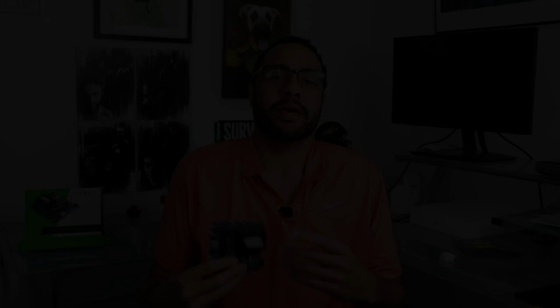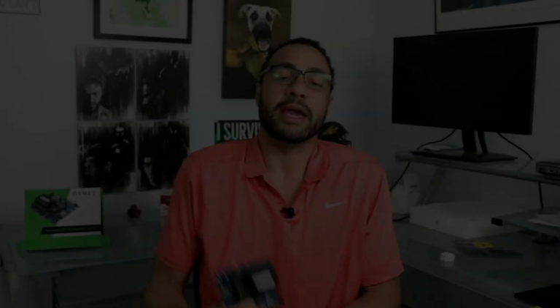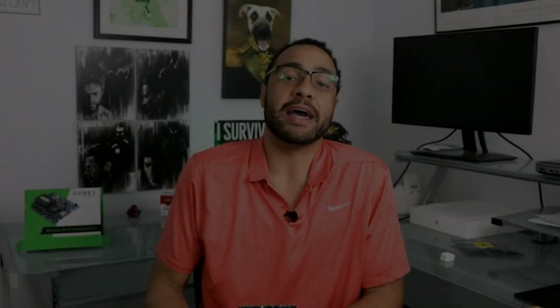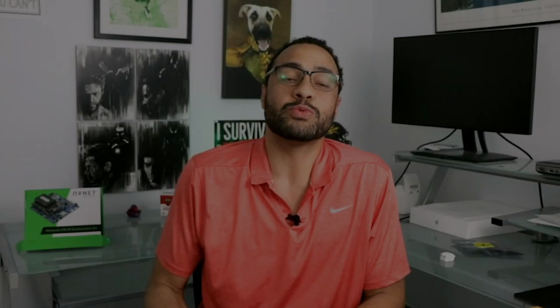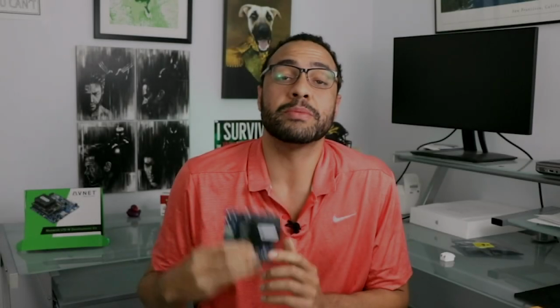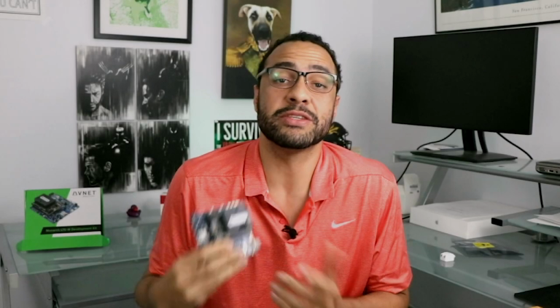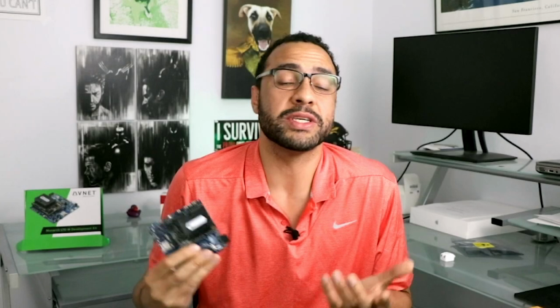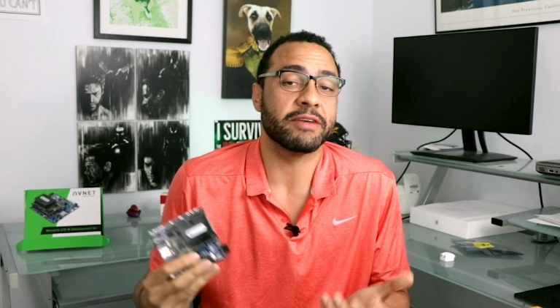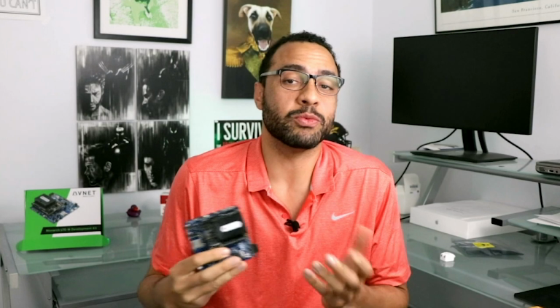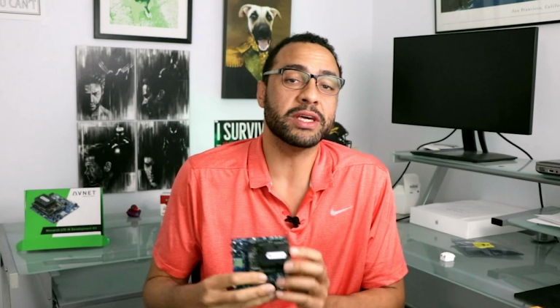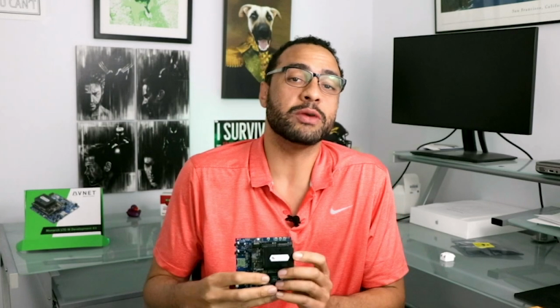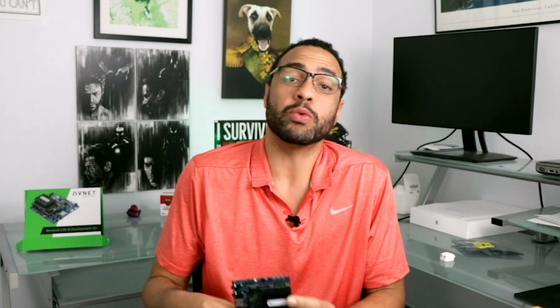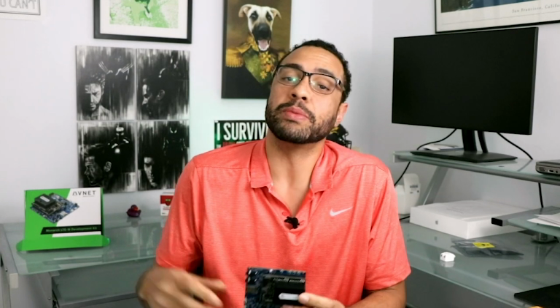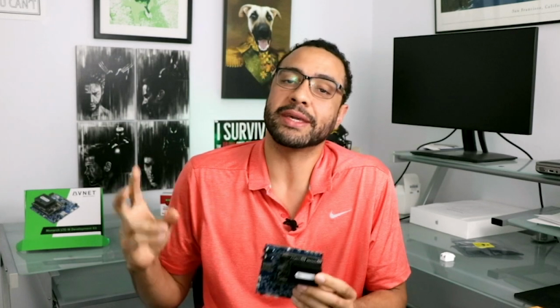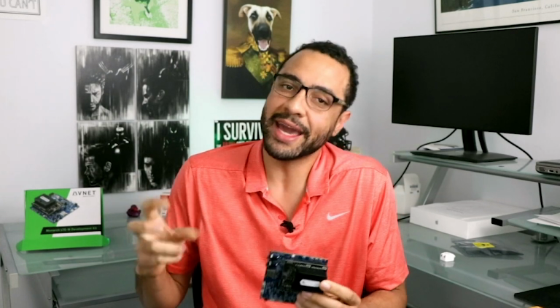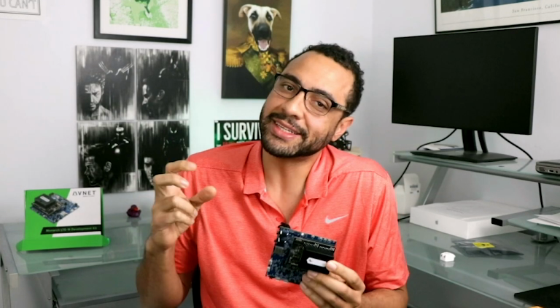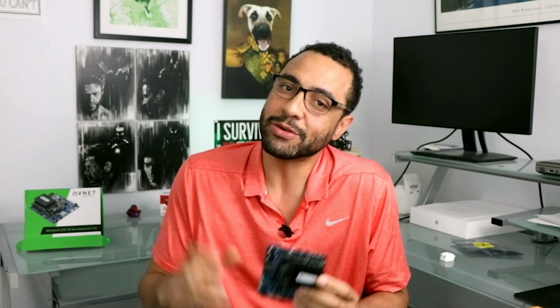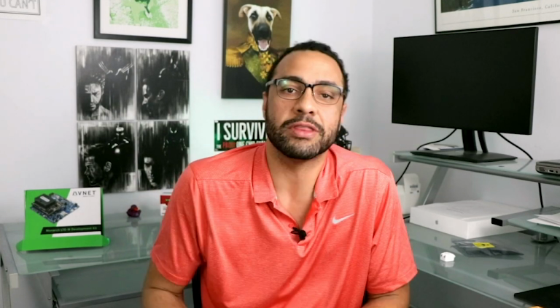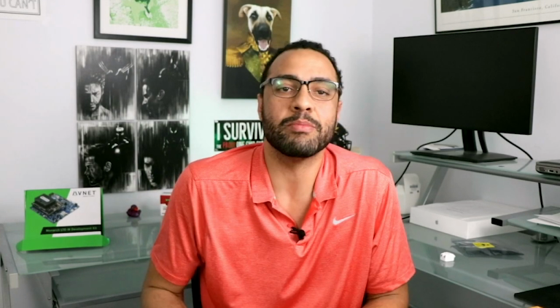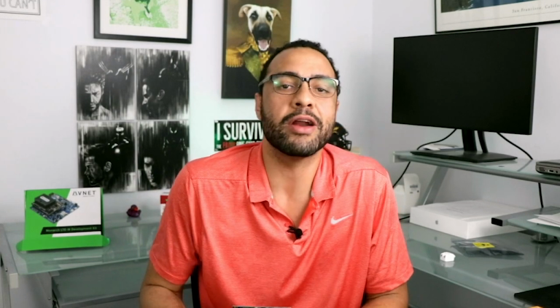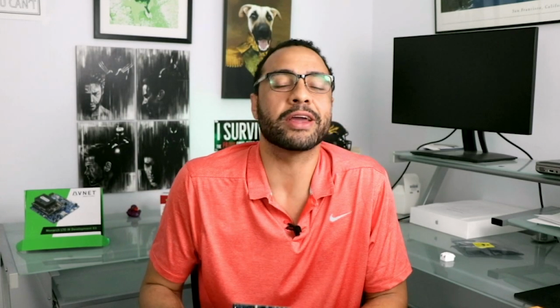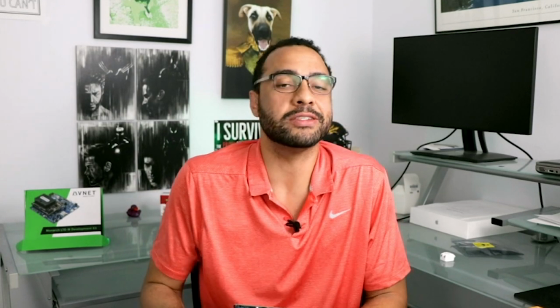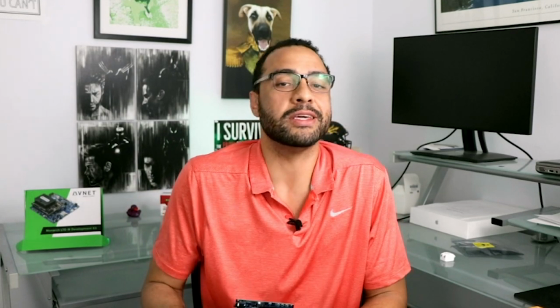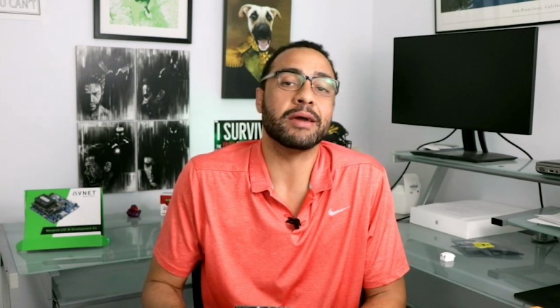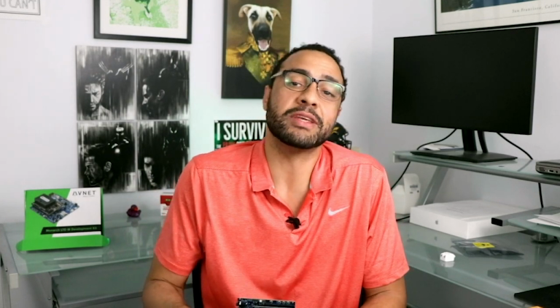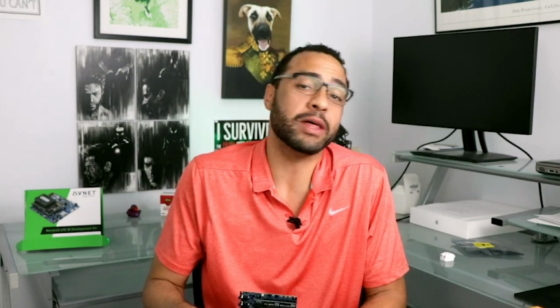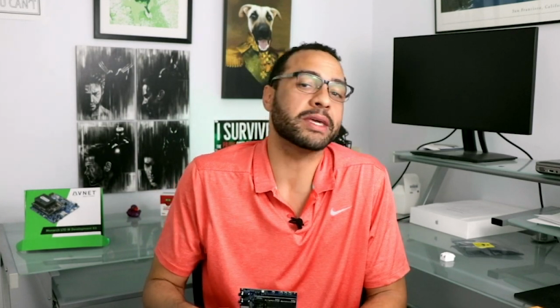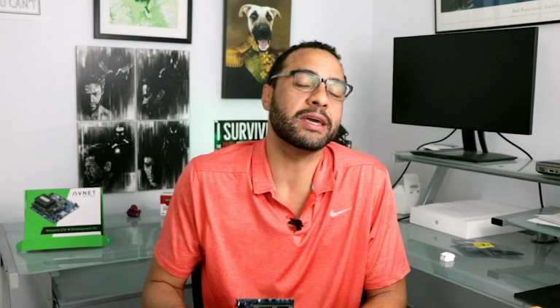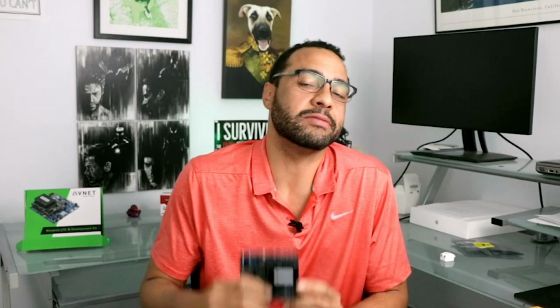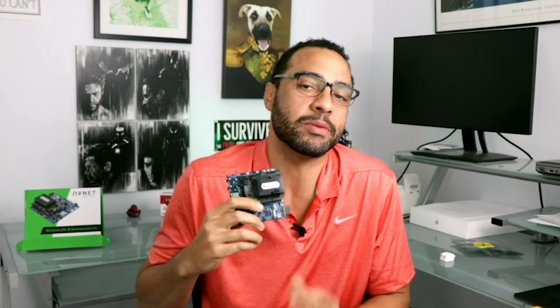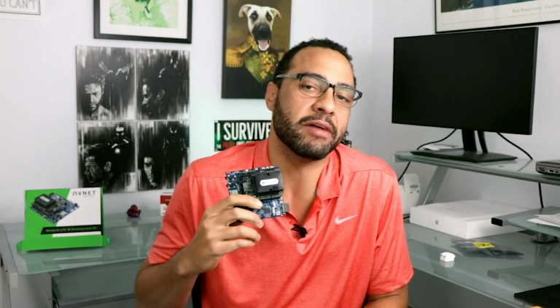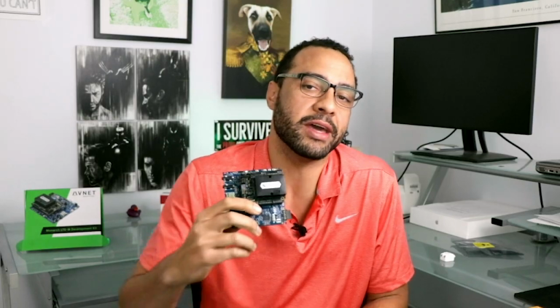Hey guys, welcome to this week's DevKit Weekly, where we'll be connecting with the Monarch LTE-M development kit from Avnet.